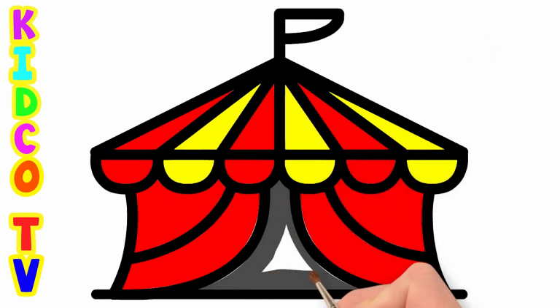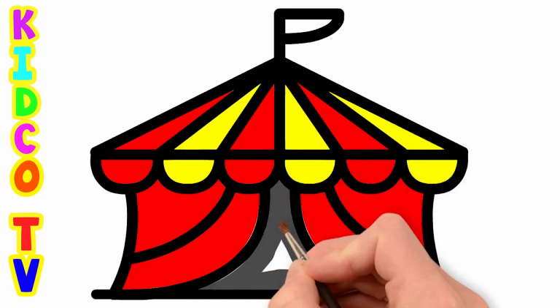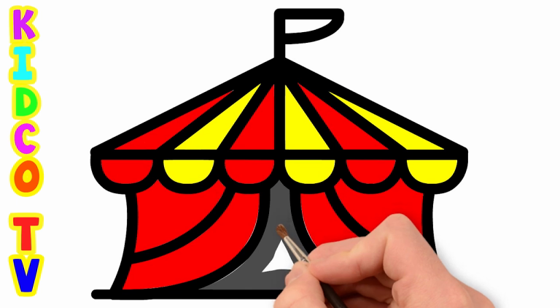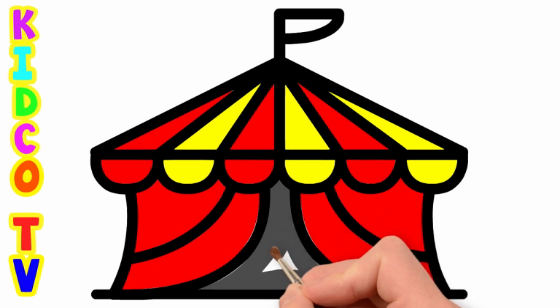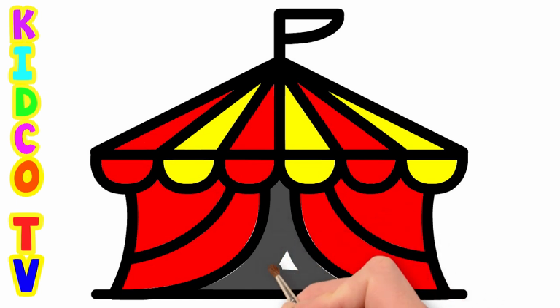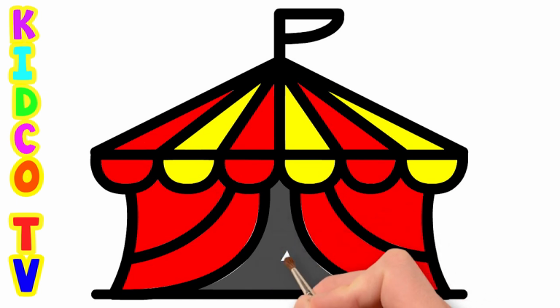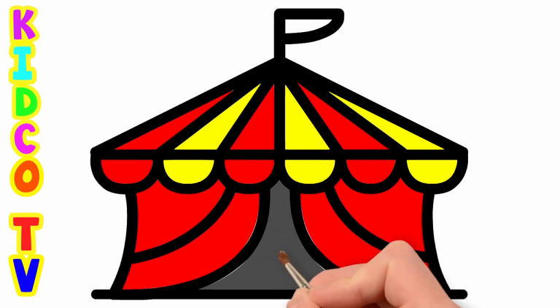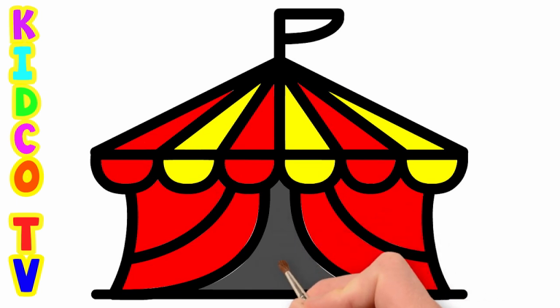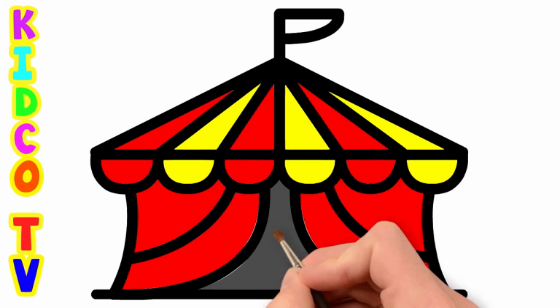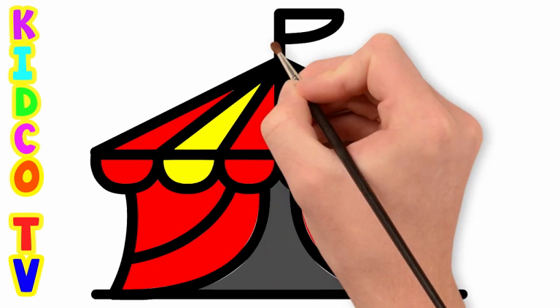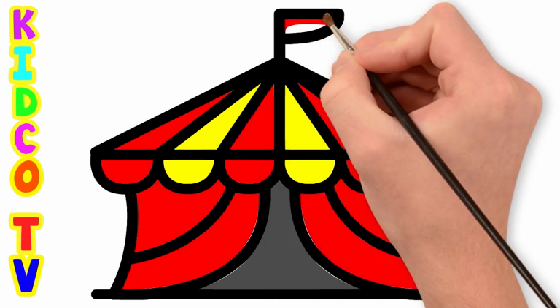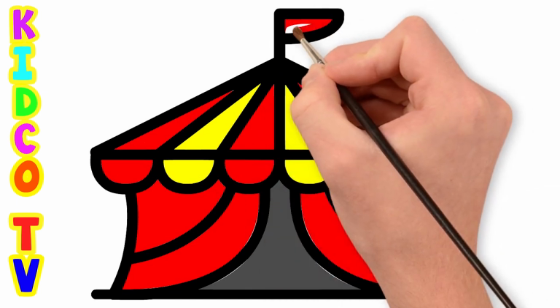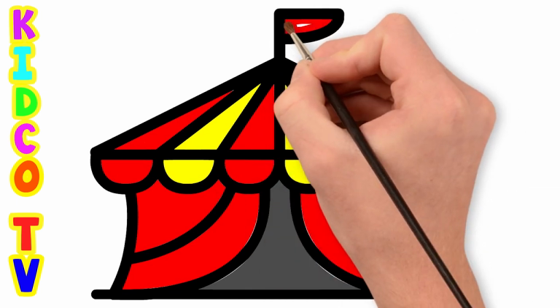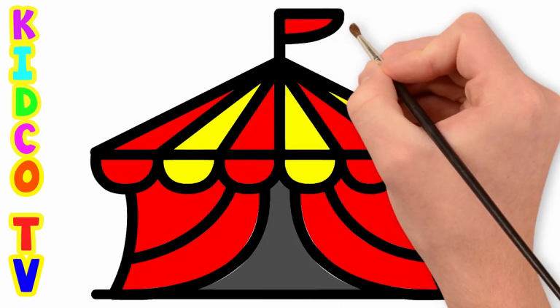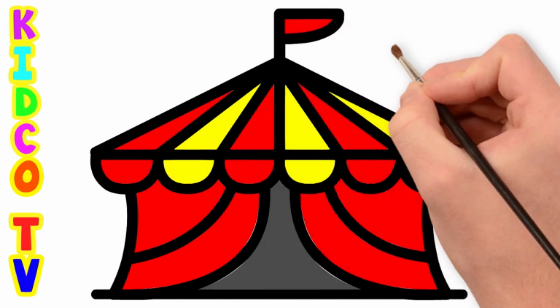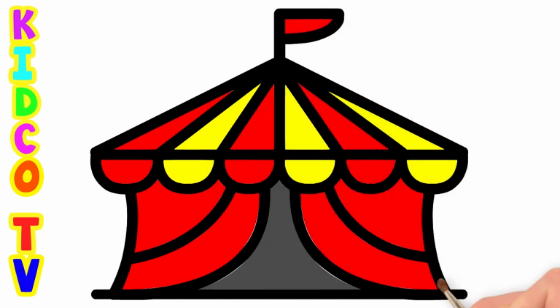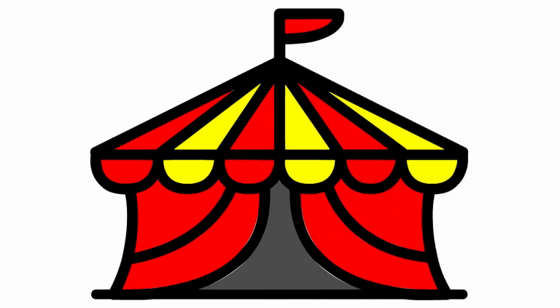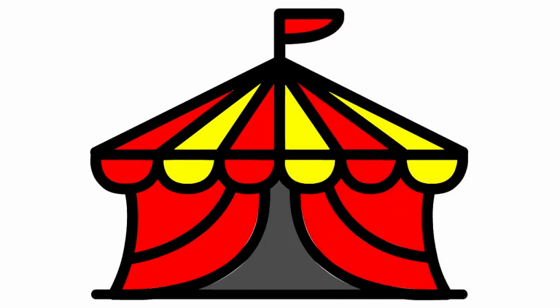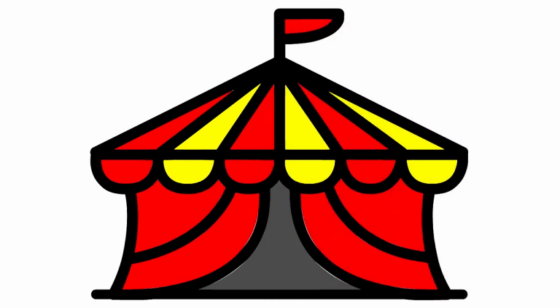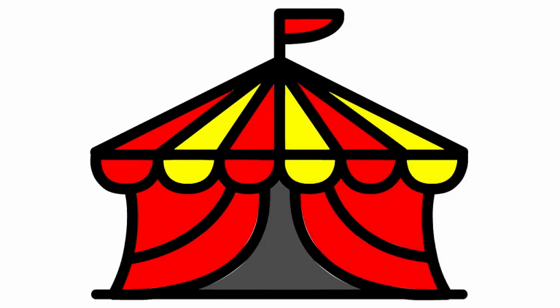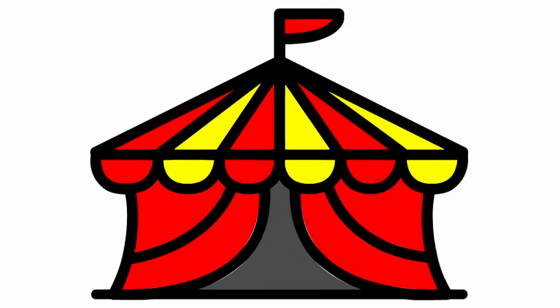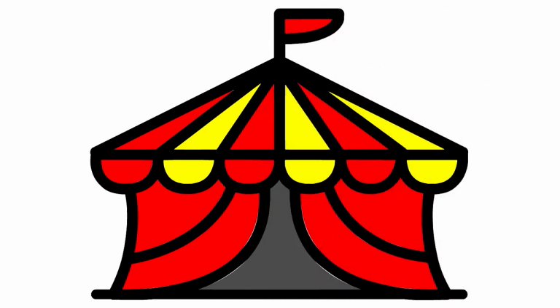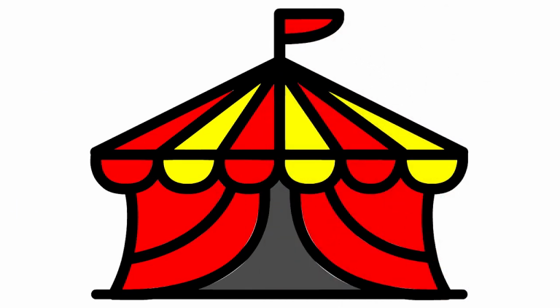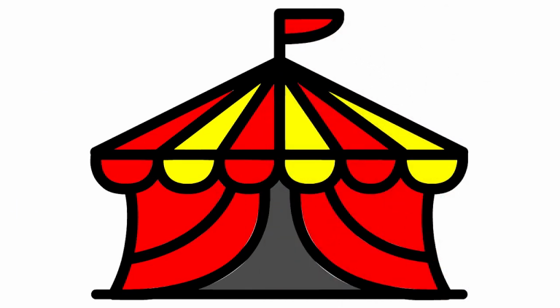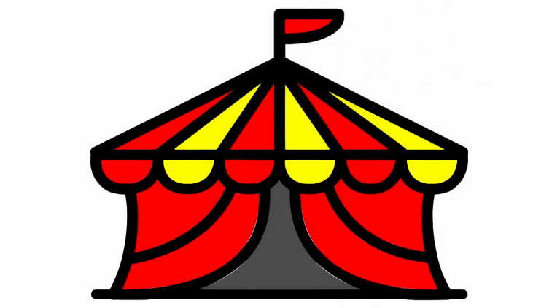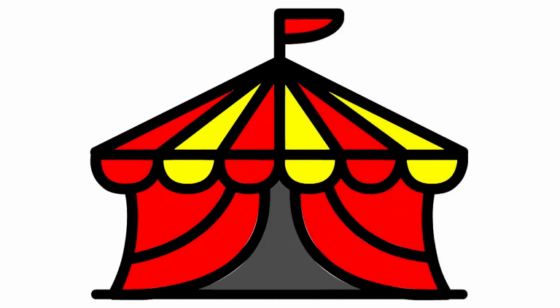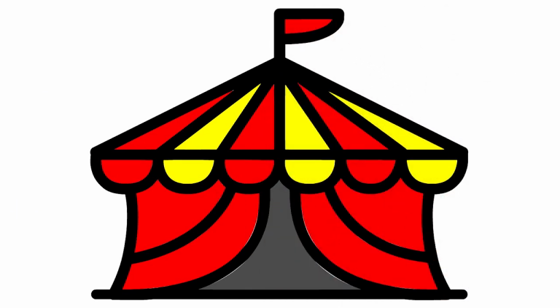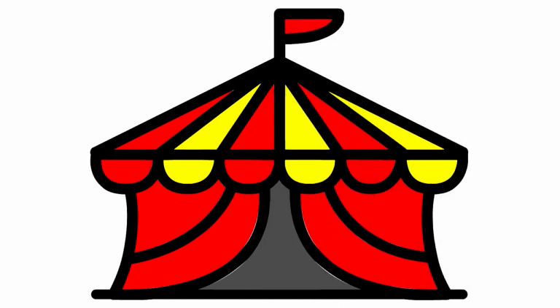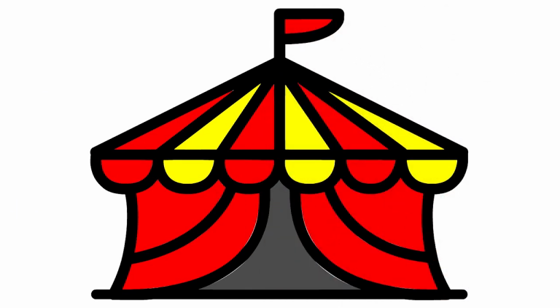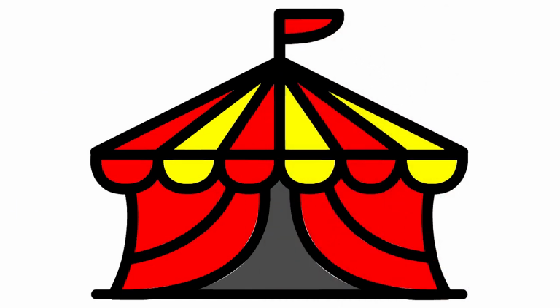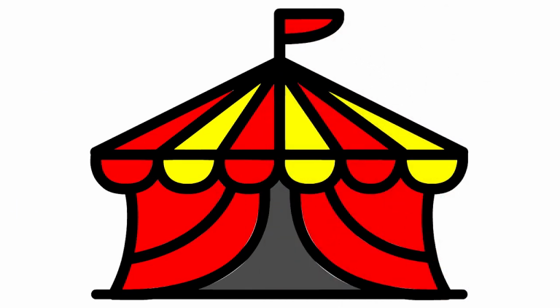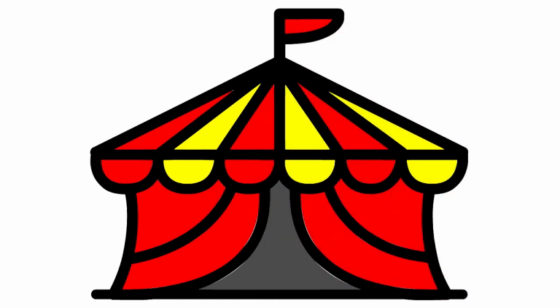We have completed the Circus Camp drawing. Hope you like it. Subscribe to our channel to learn more drawing.